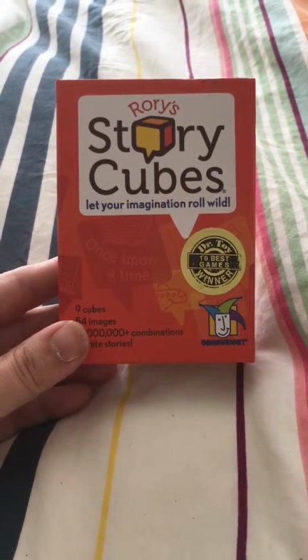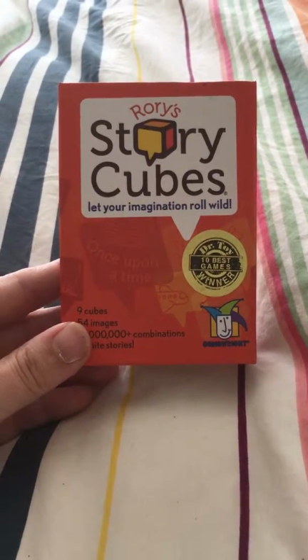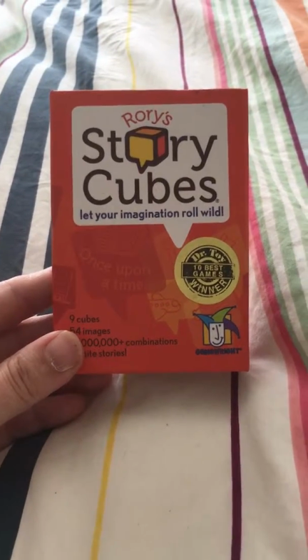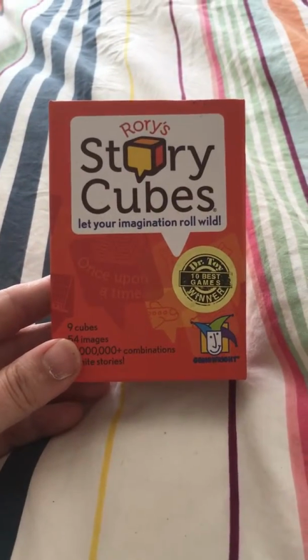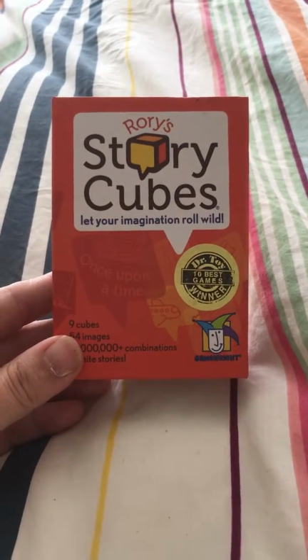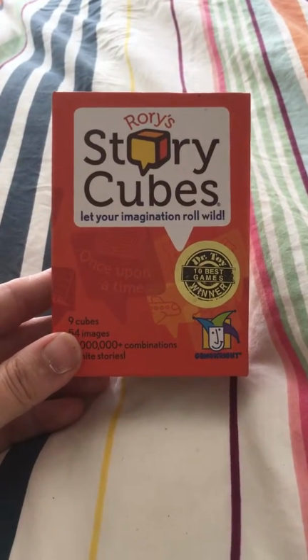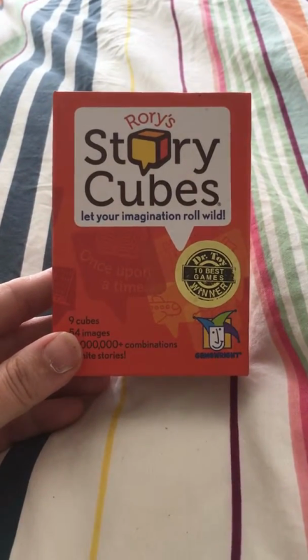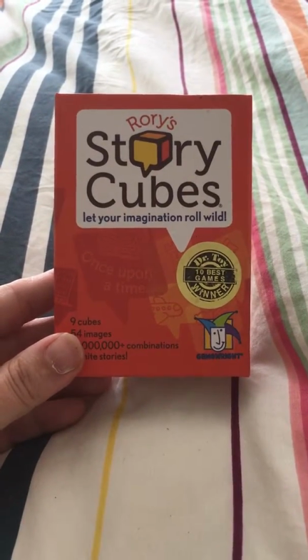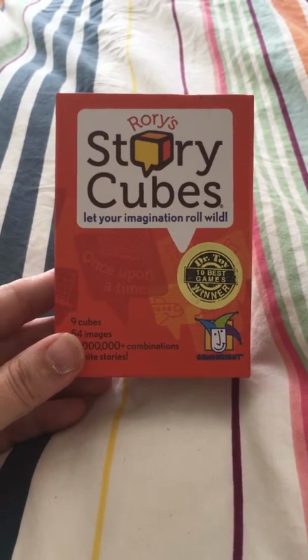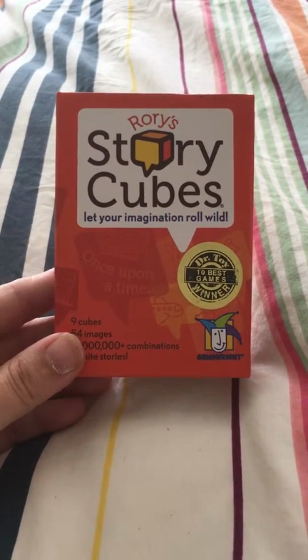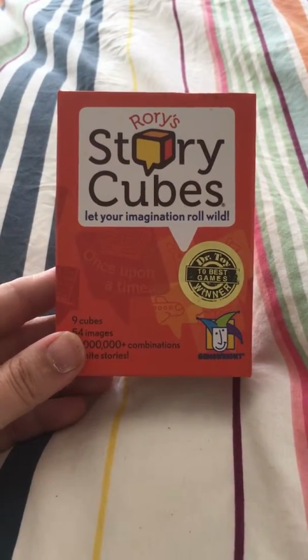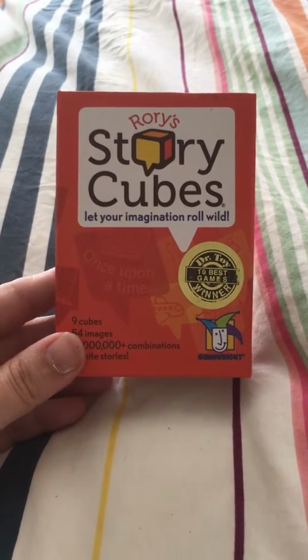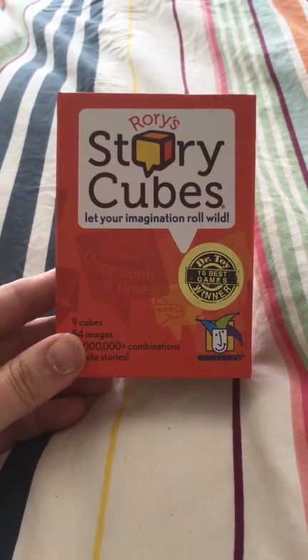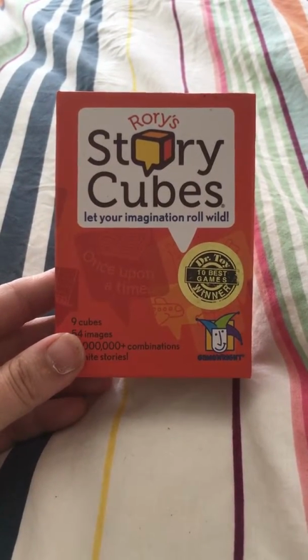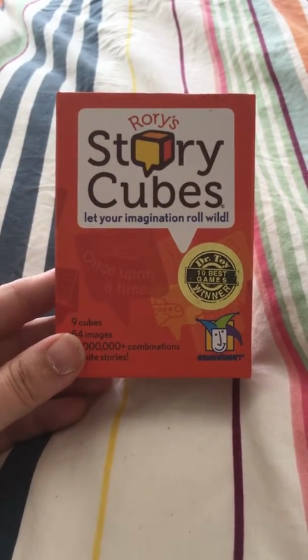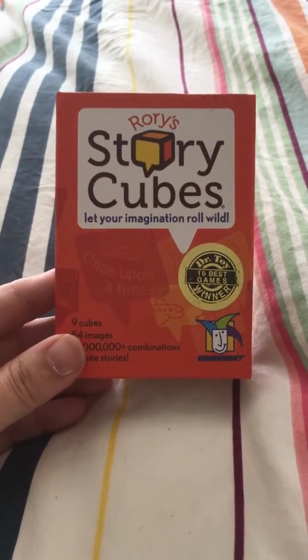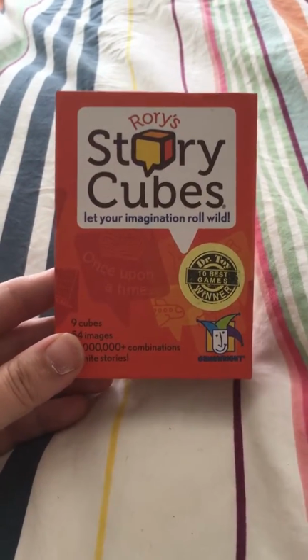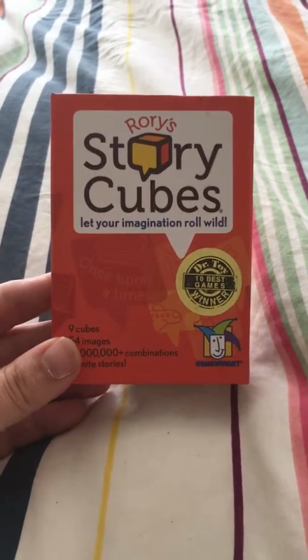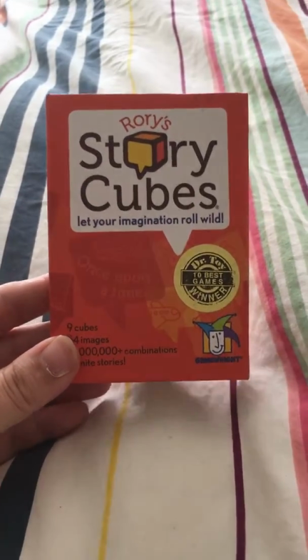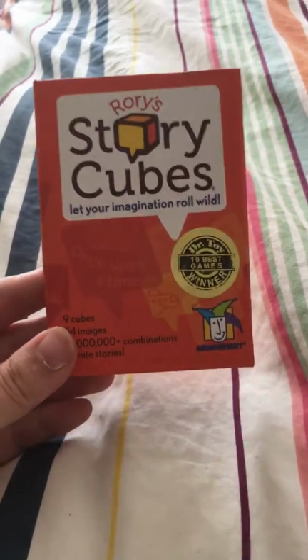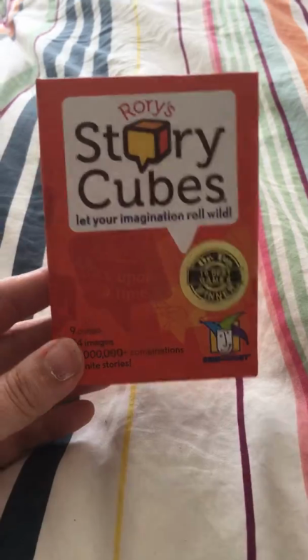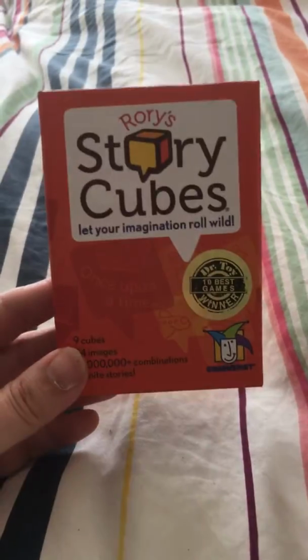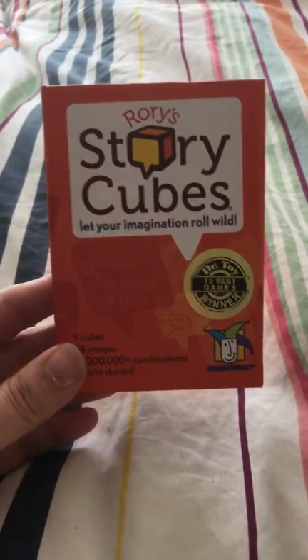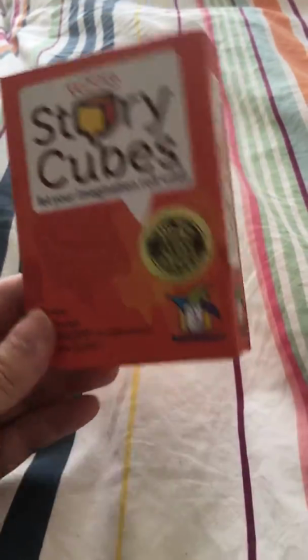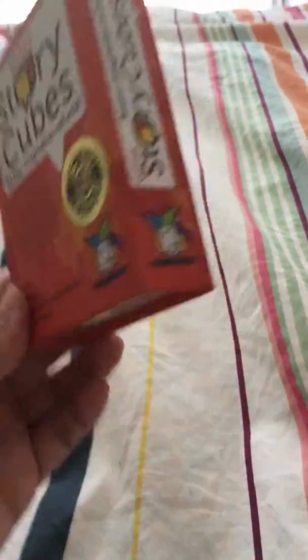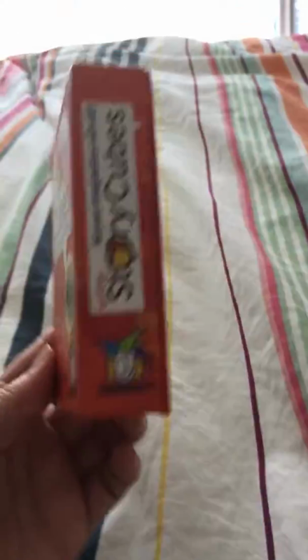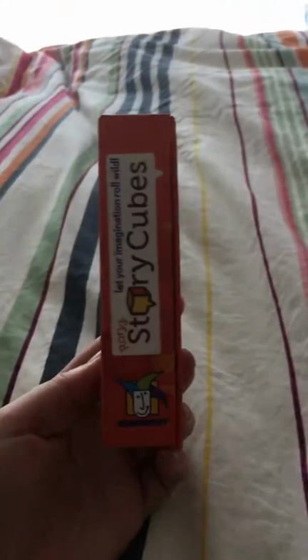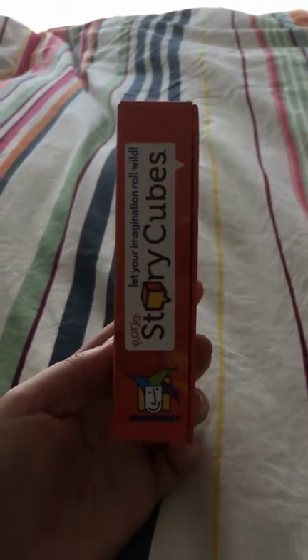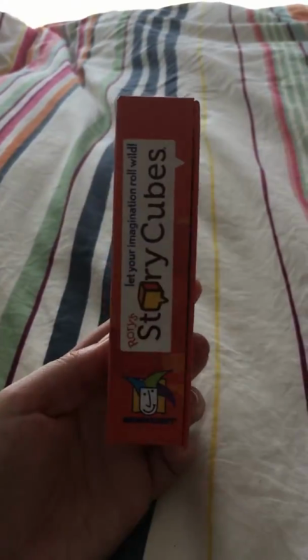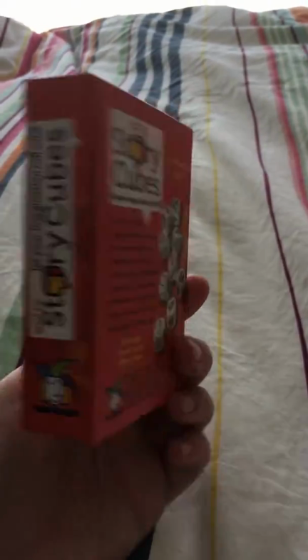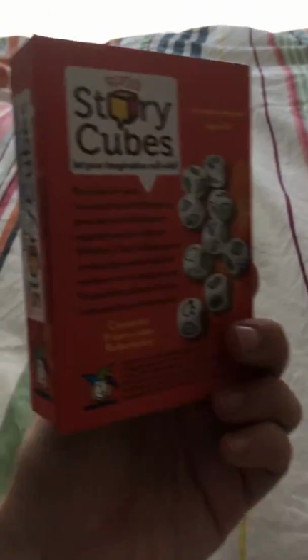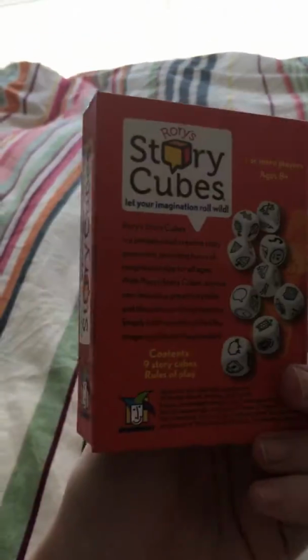Hi guys, this is just a quick review on Rory's Story Cubes. It comes in the following packaging such as this.